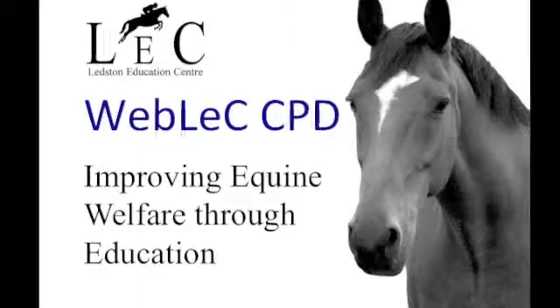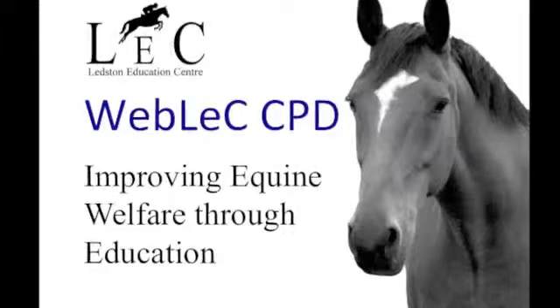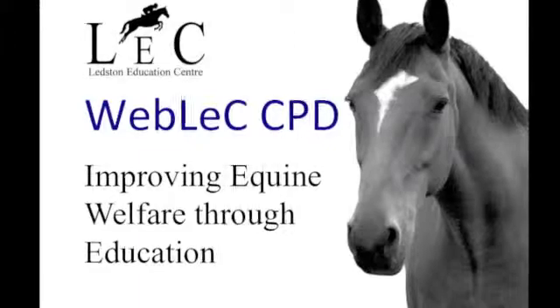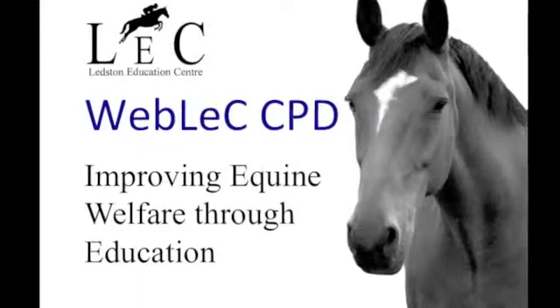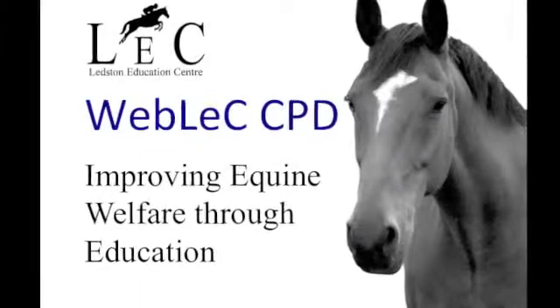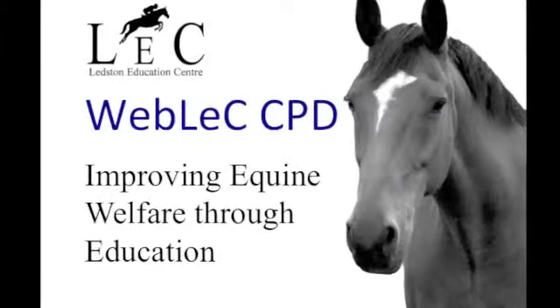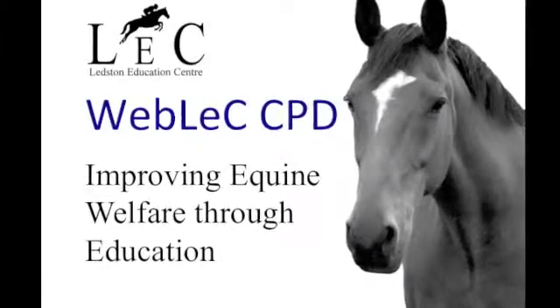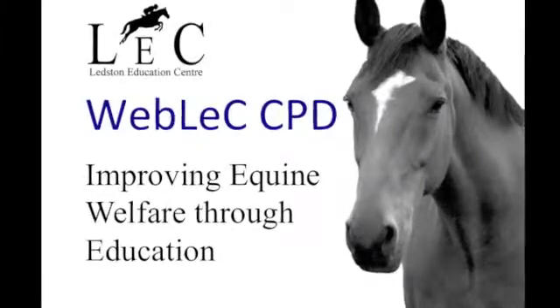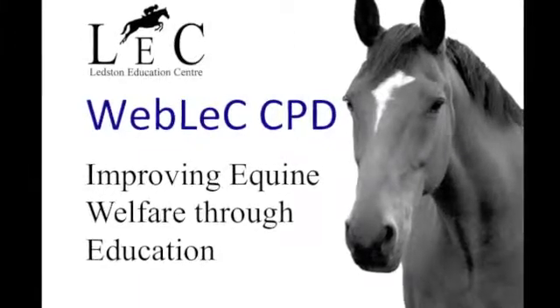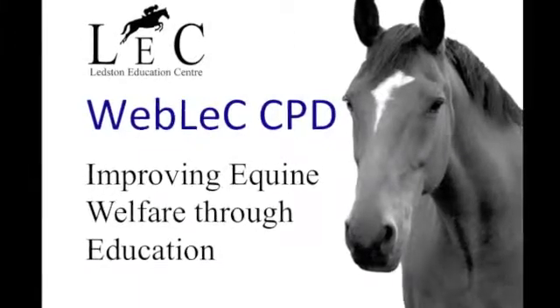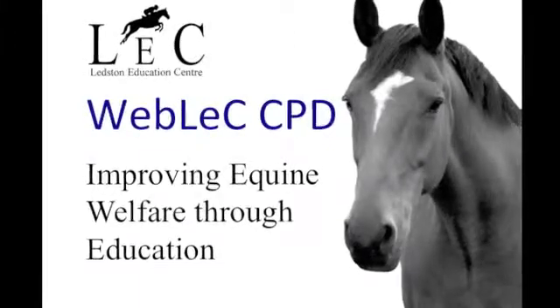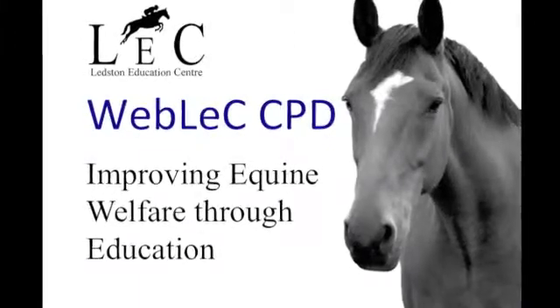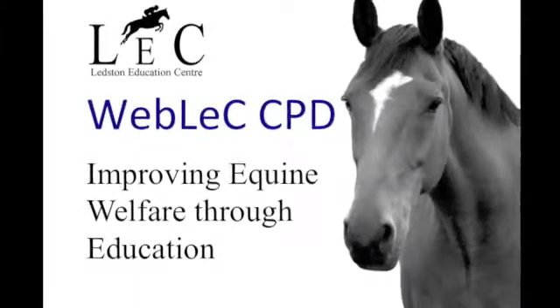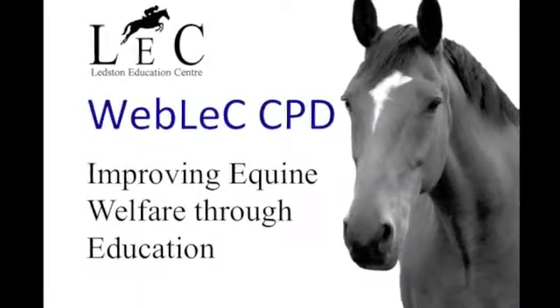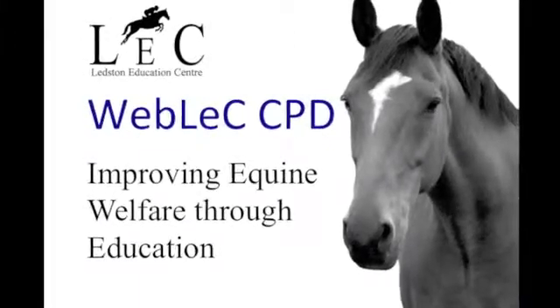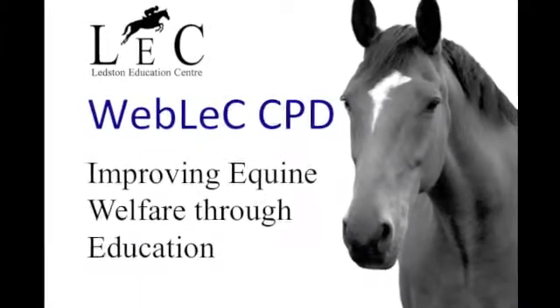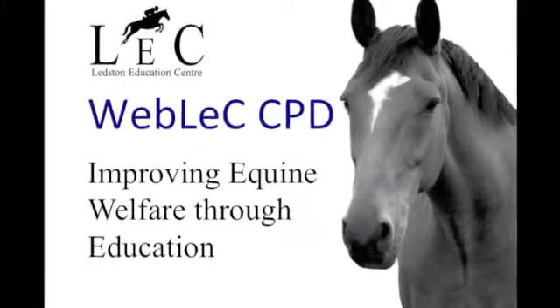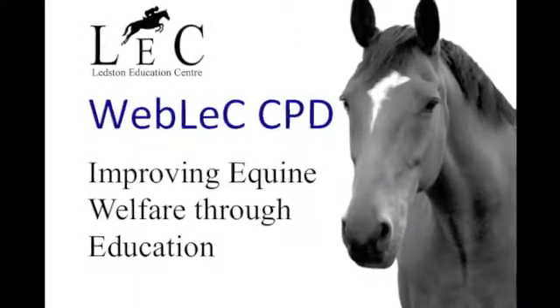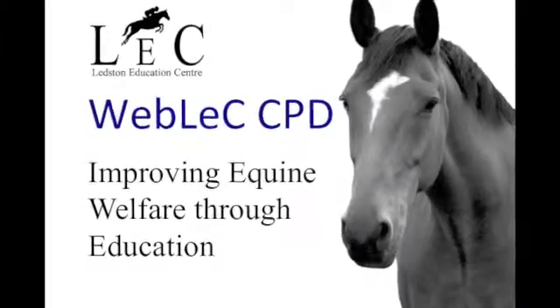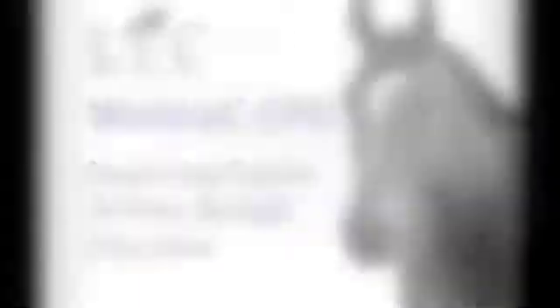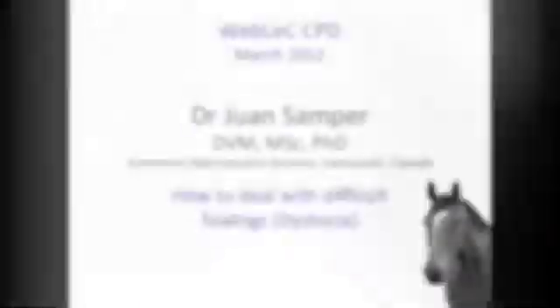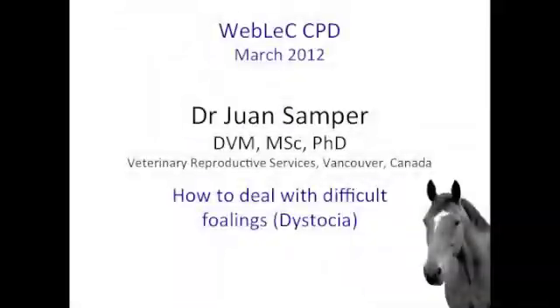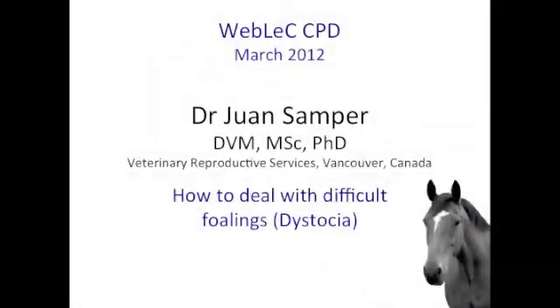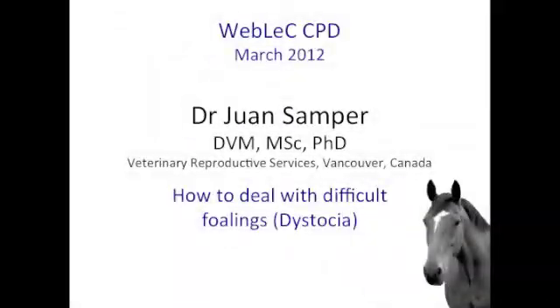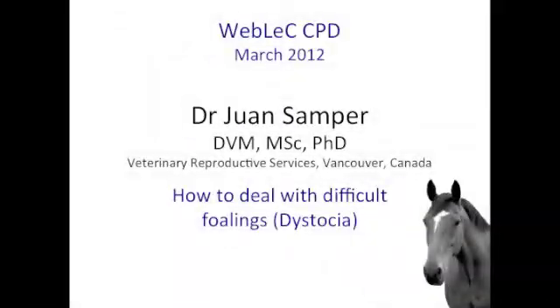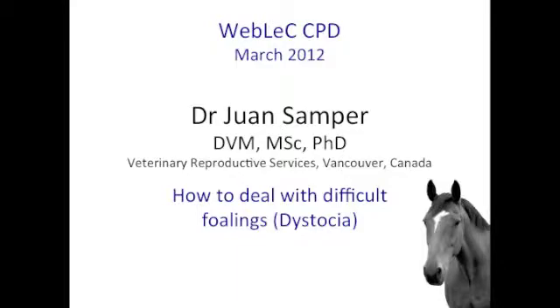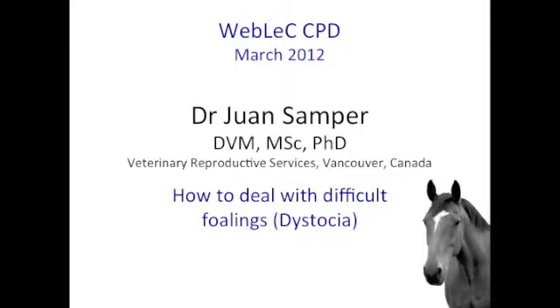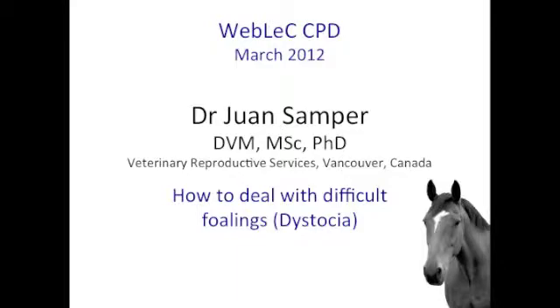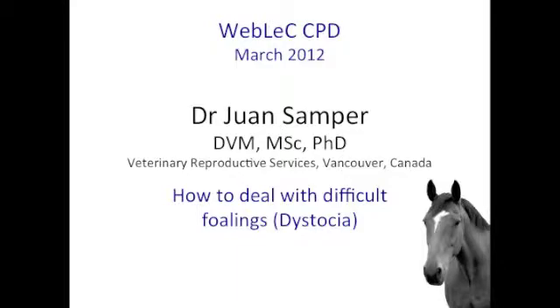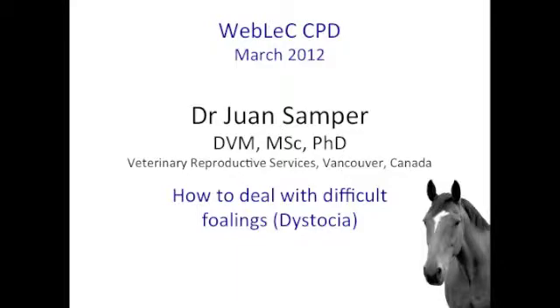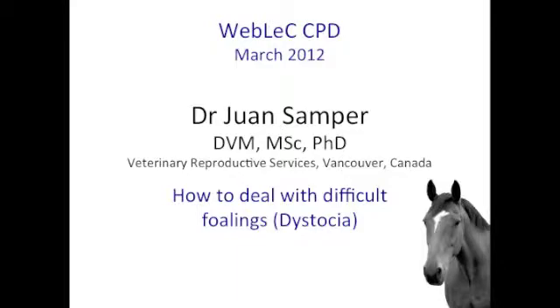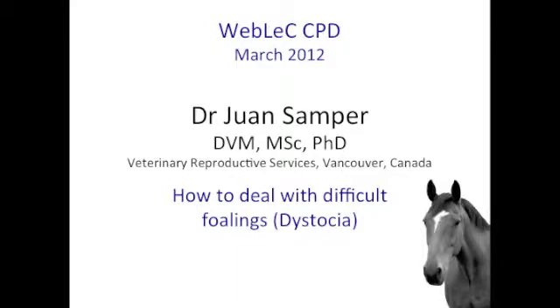With WebLec, you get direct access to top experts in equine medicine and surgery.